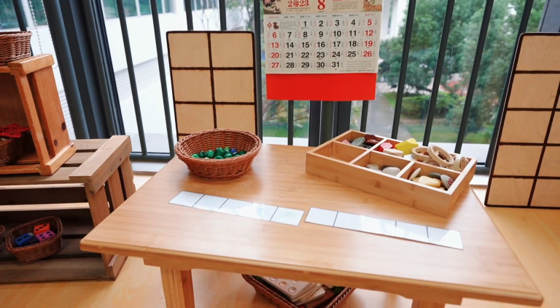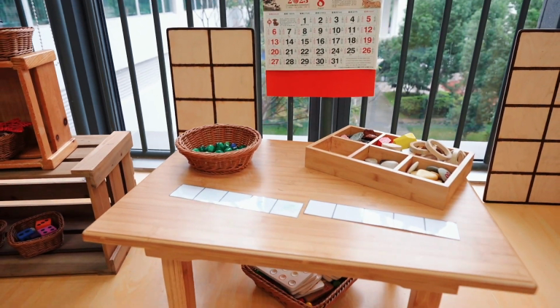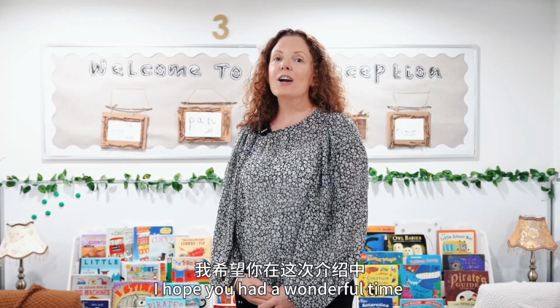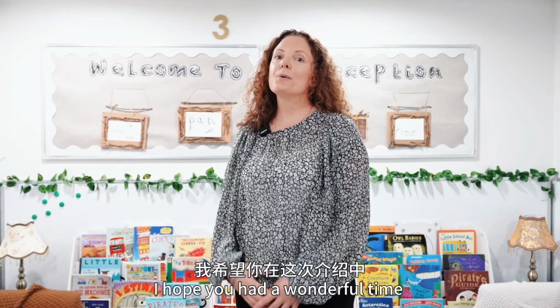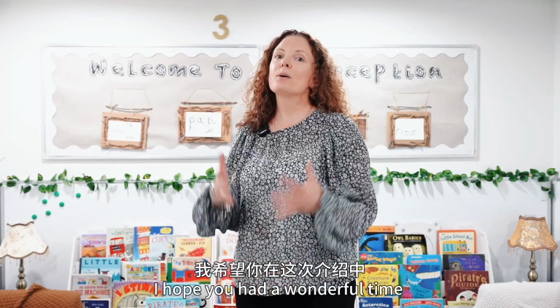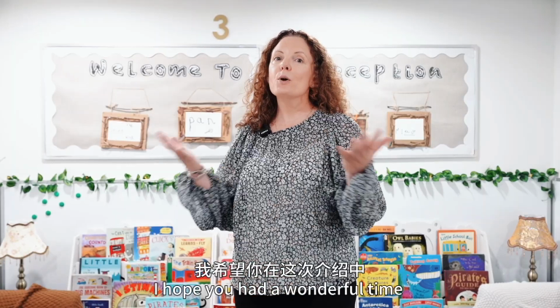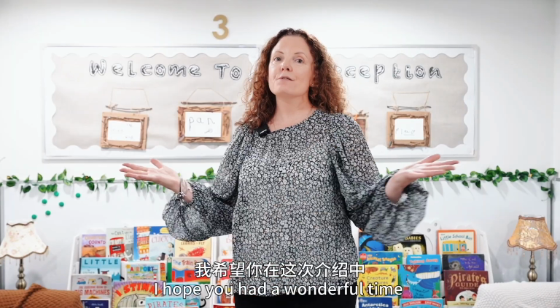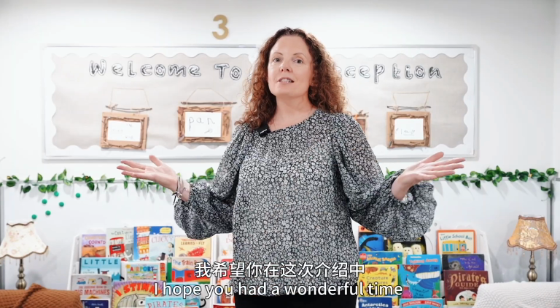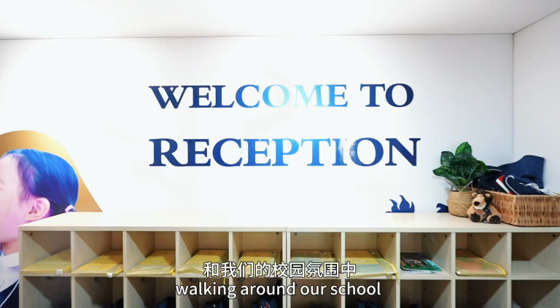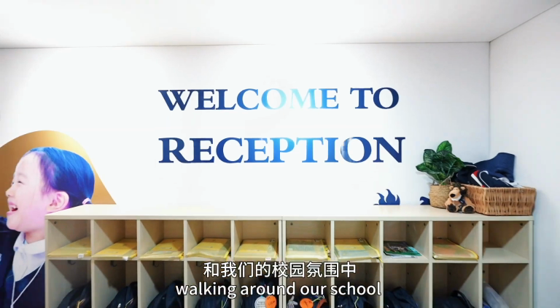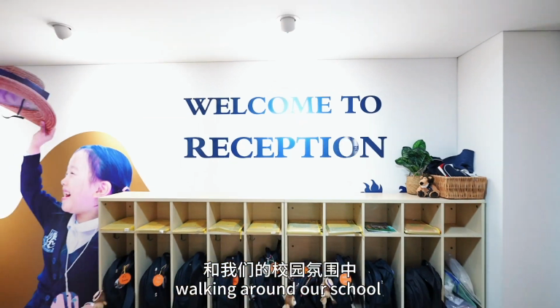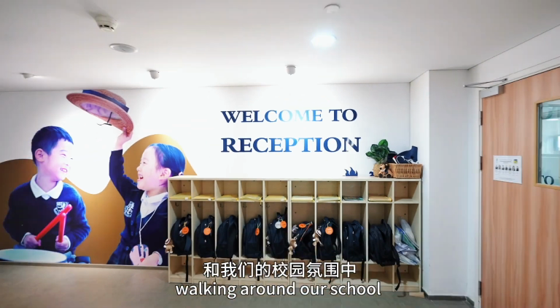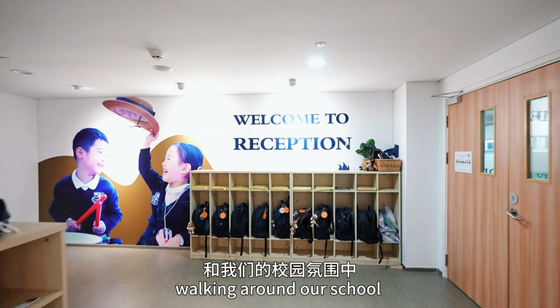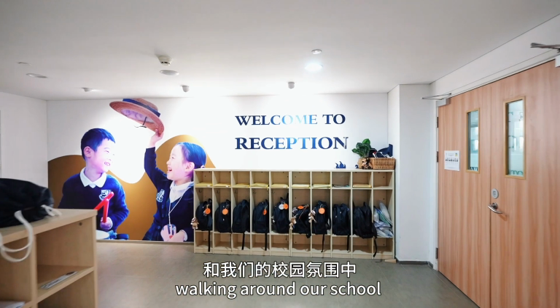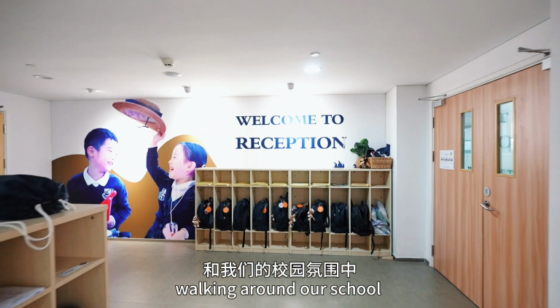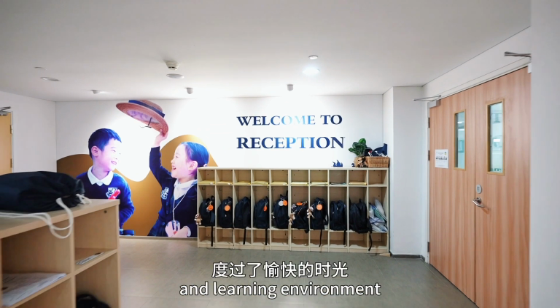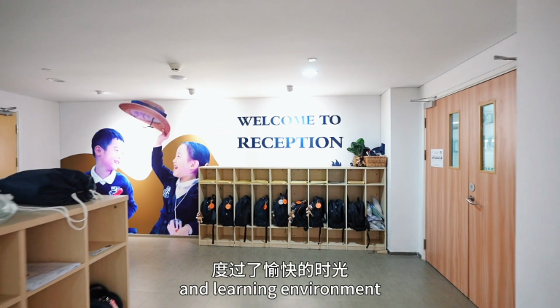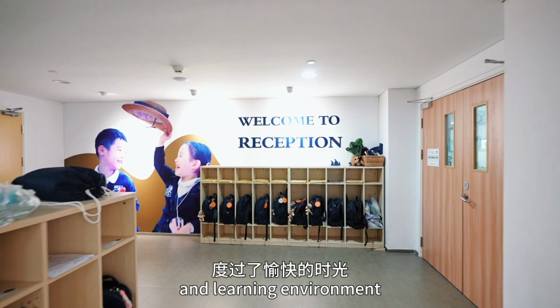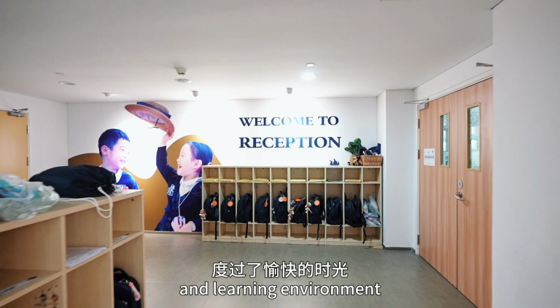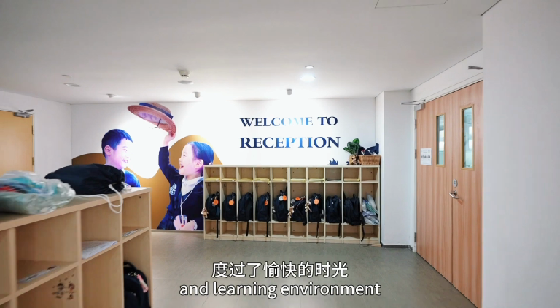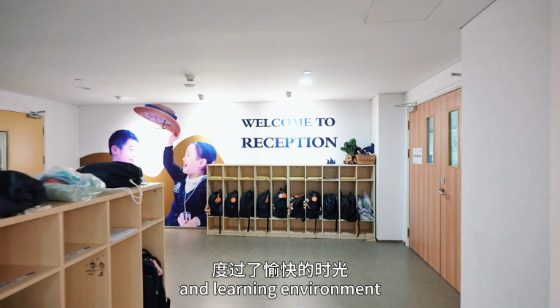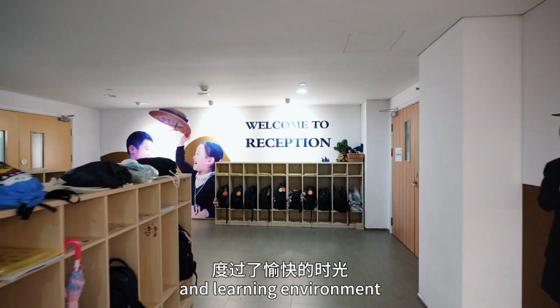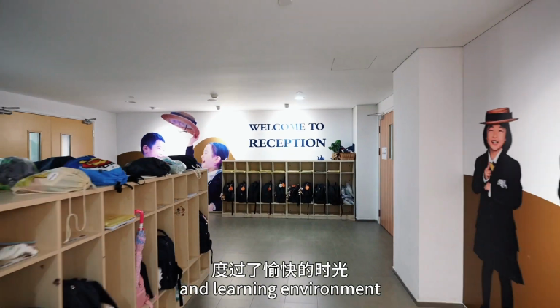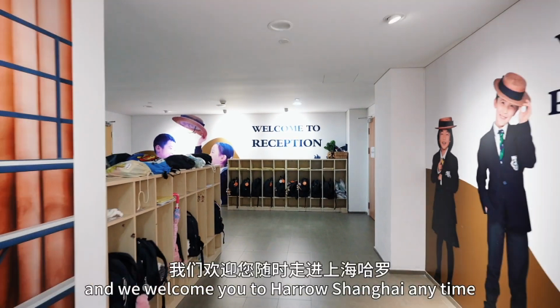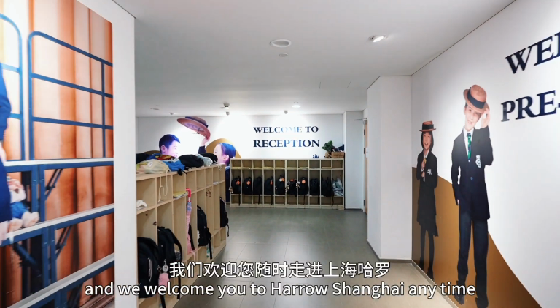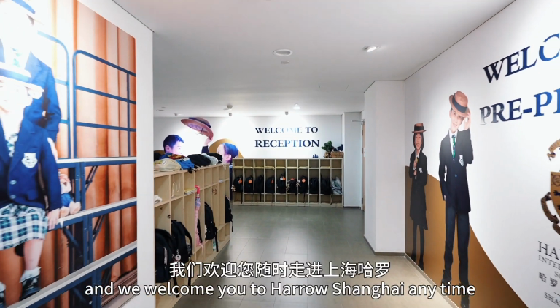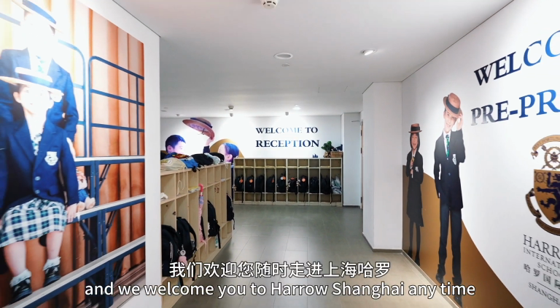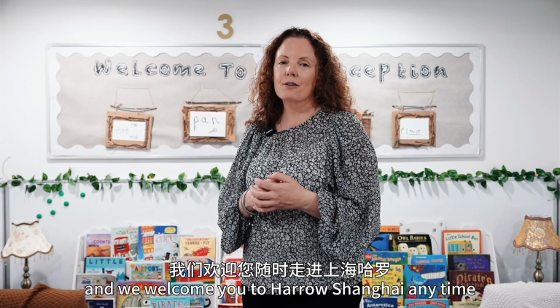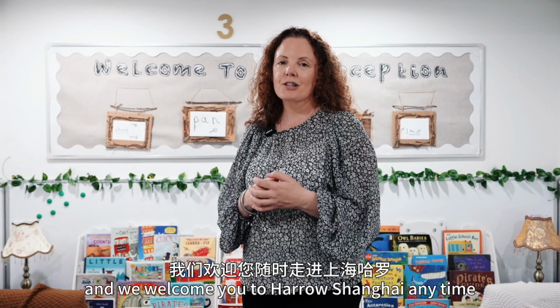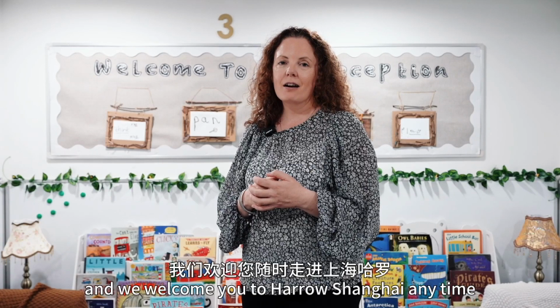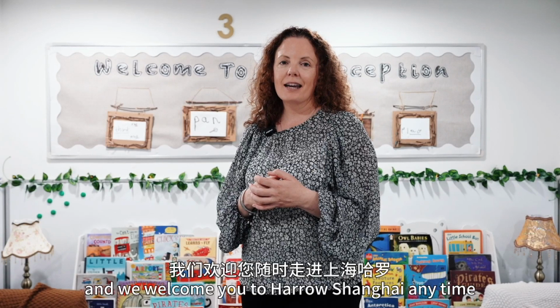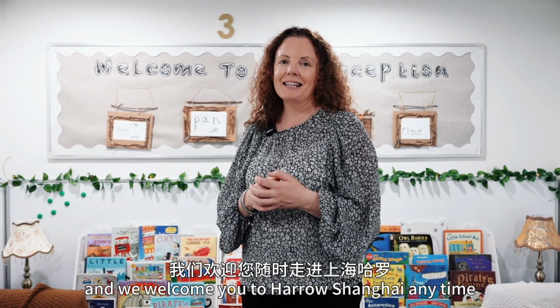I hope you had a wonderful time walking around our school and learning environment, and we welcome you to Harrow Shanghai anytime.